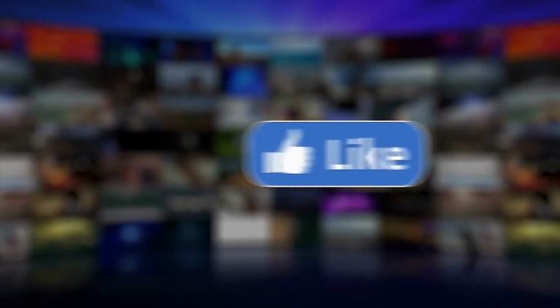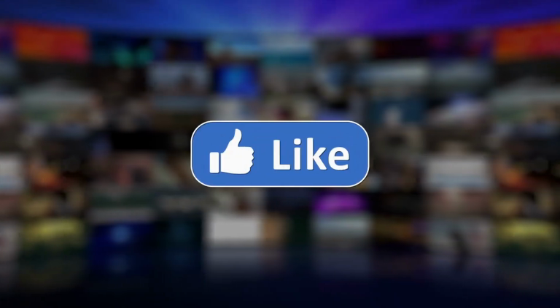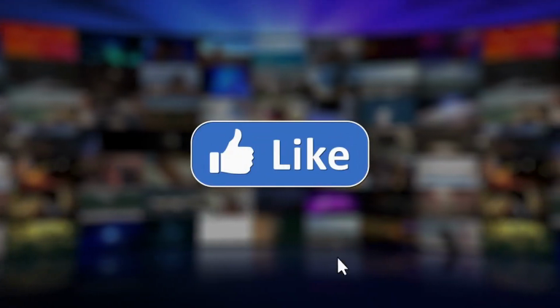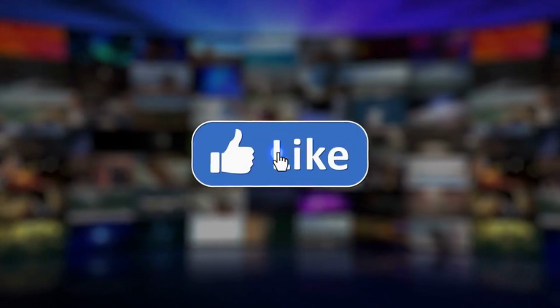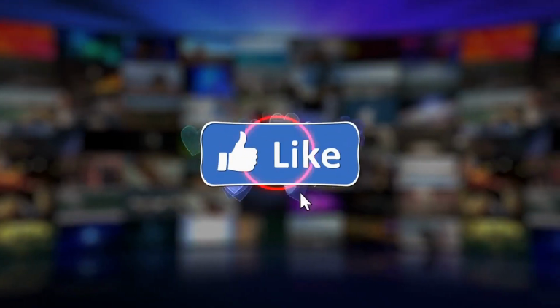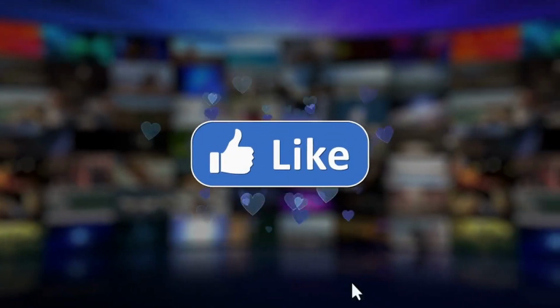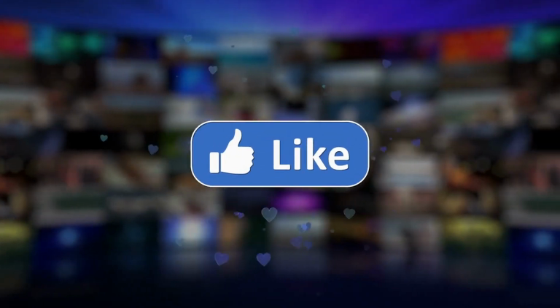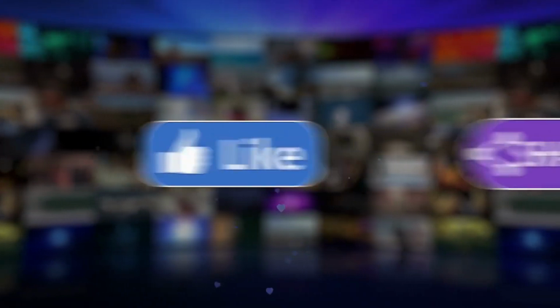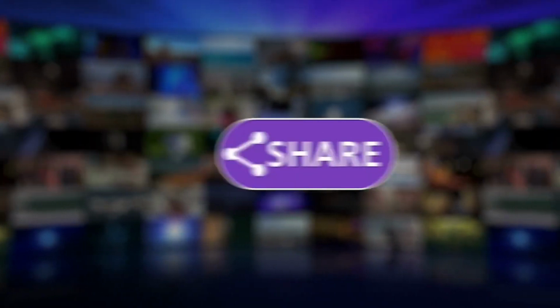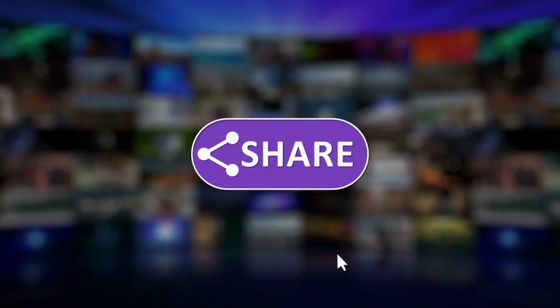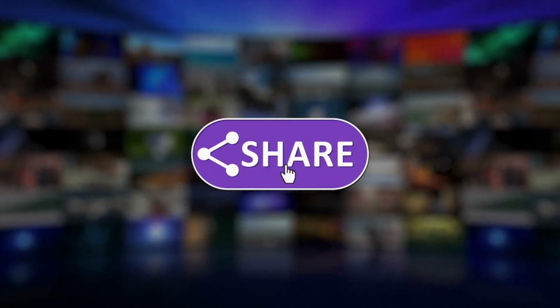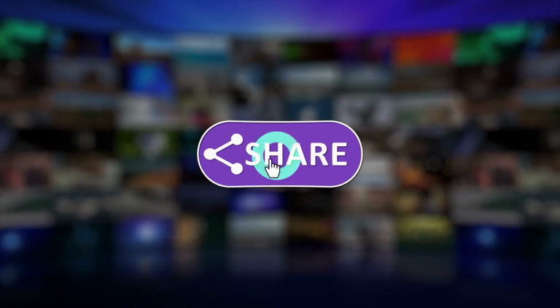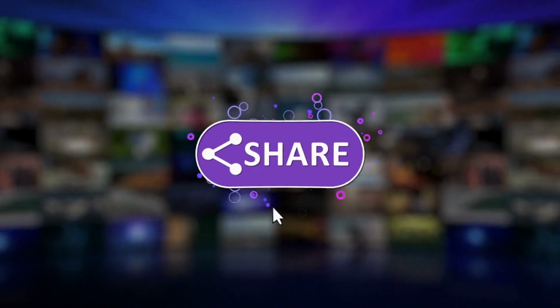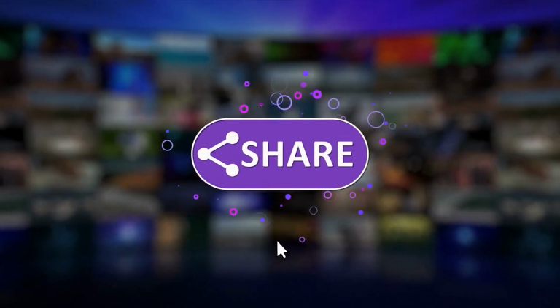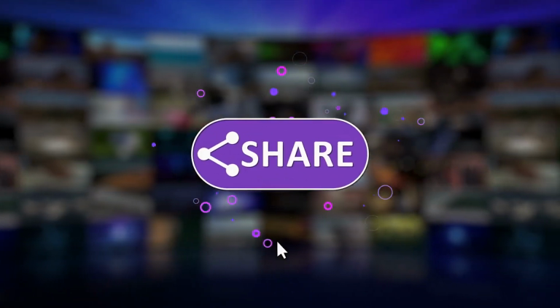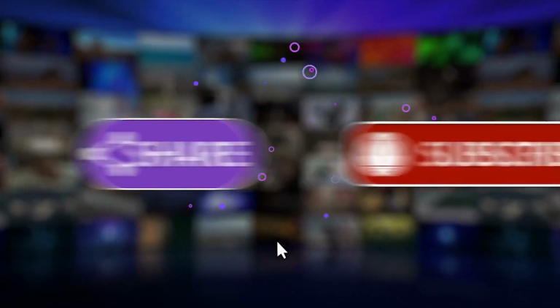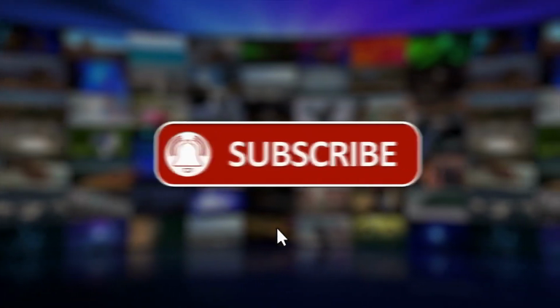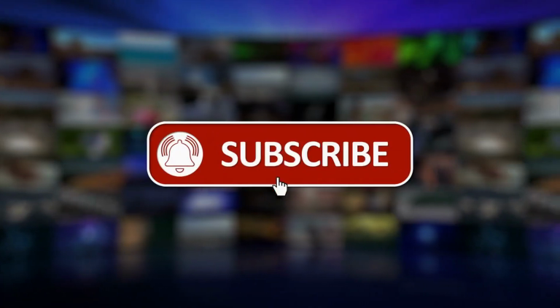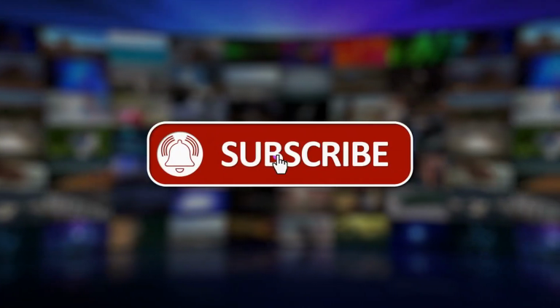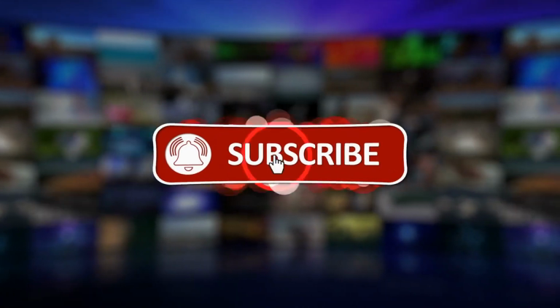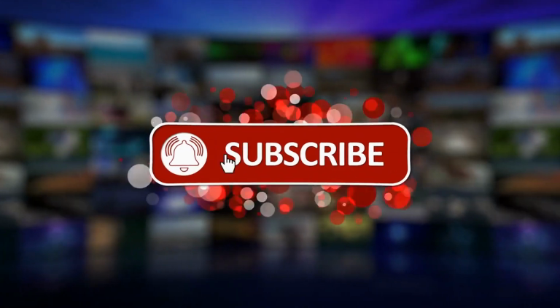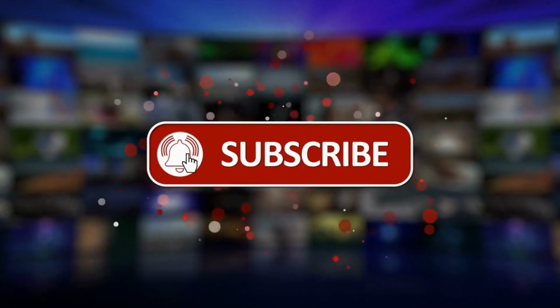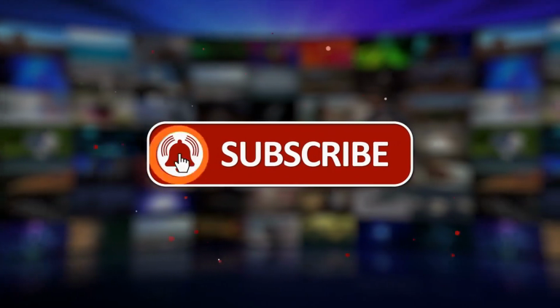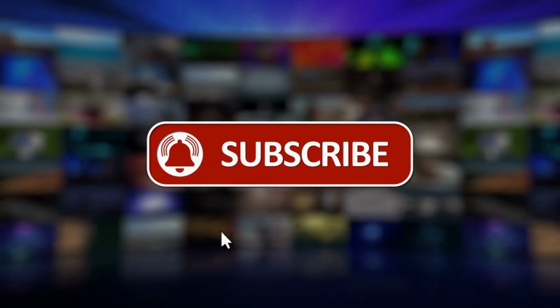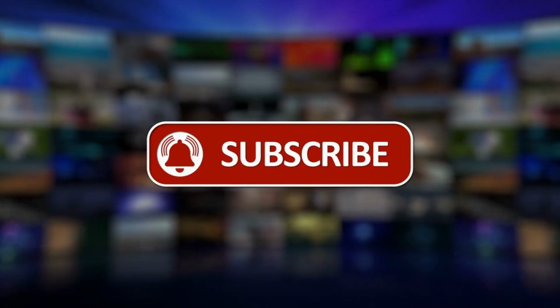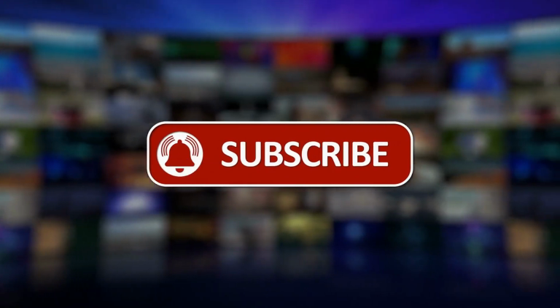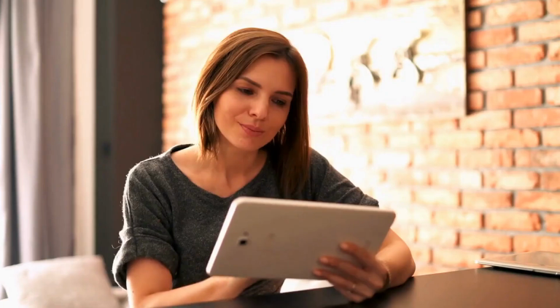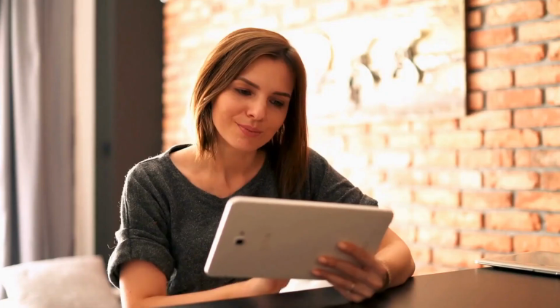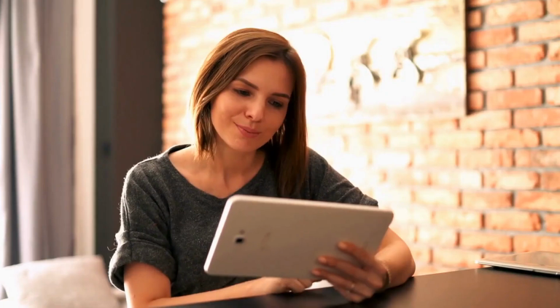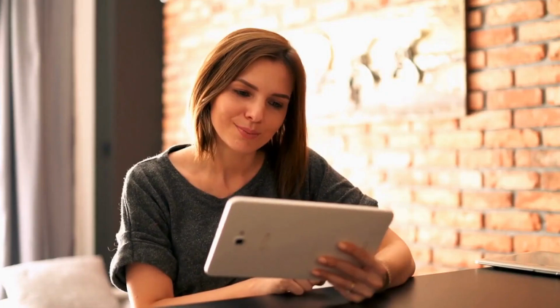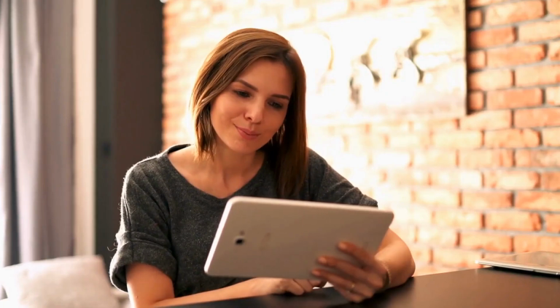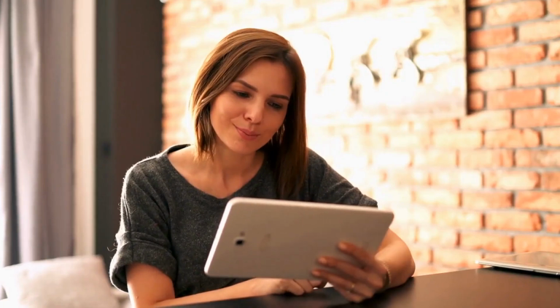Before starting, don't forget to like and subscribe to our channel for more future updates. So let's start.